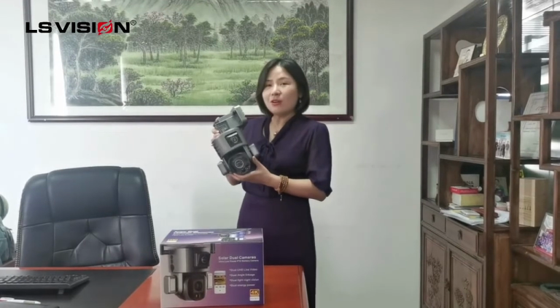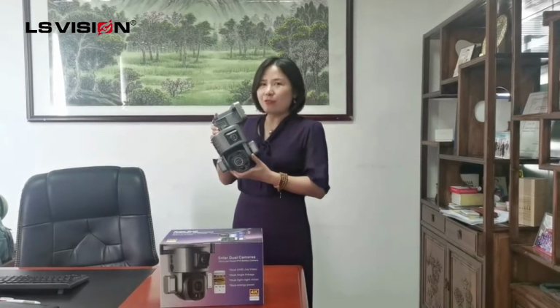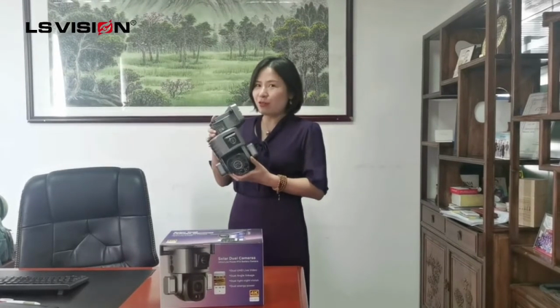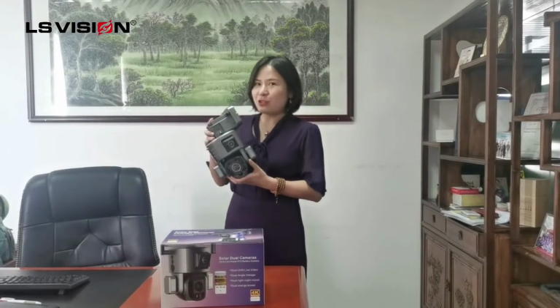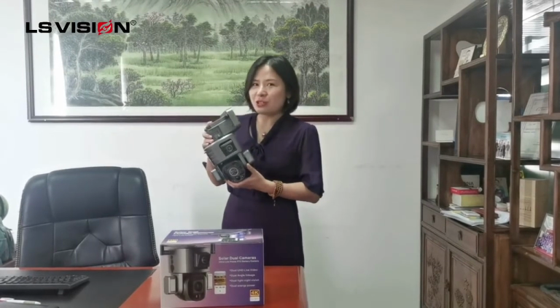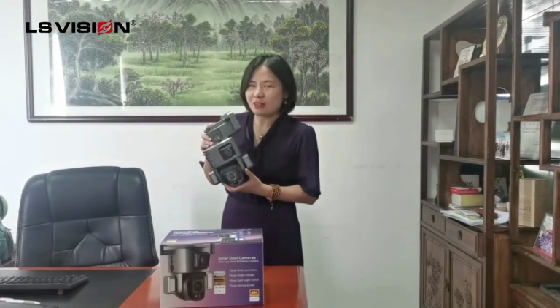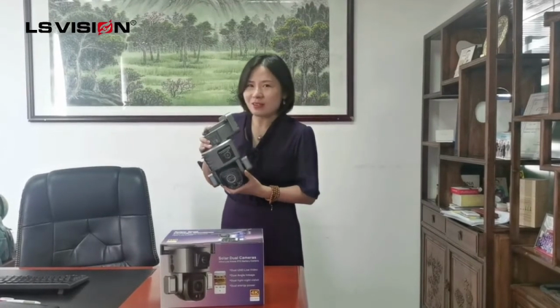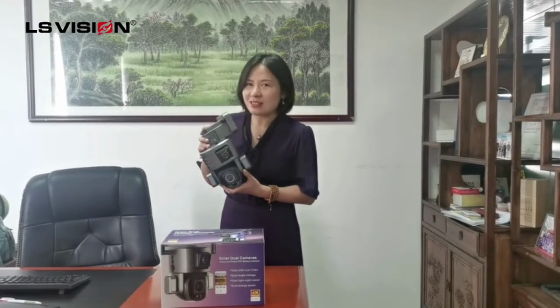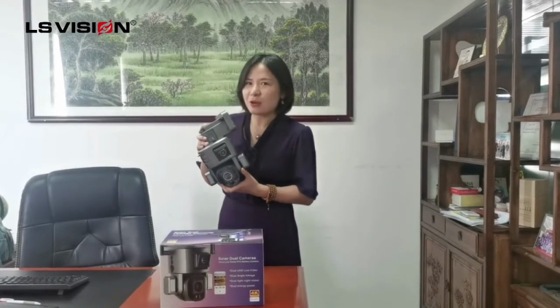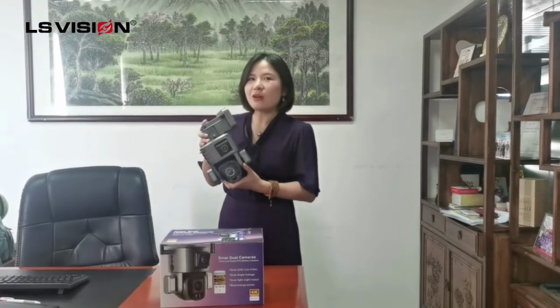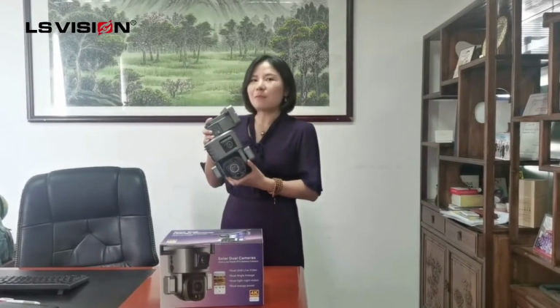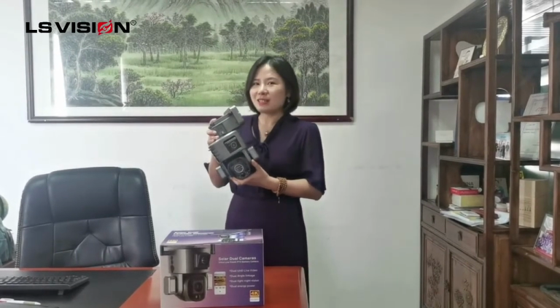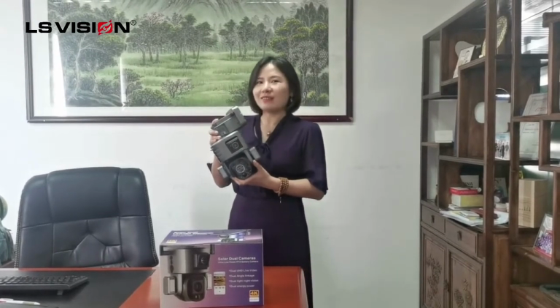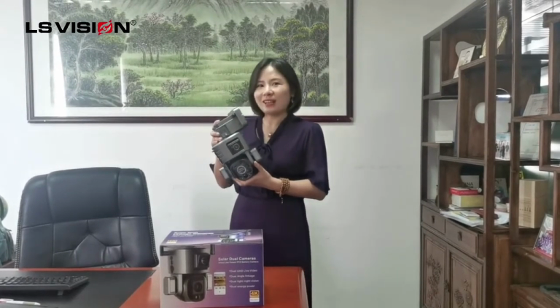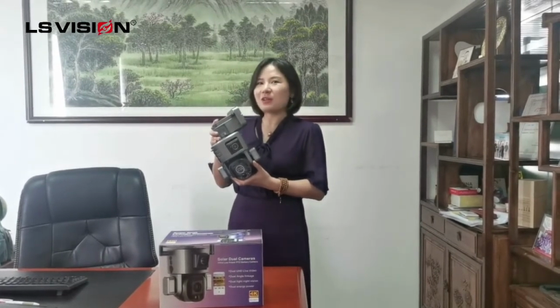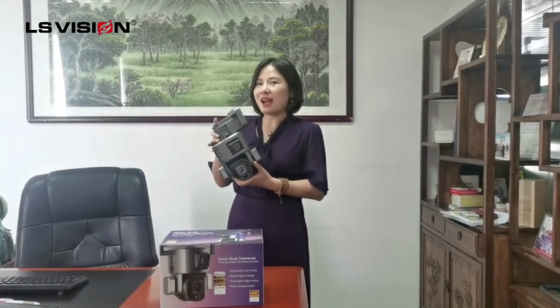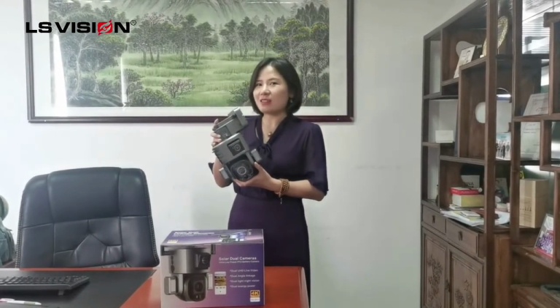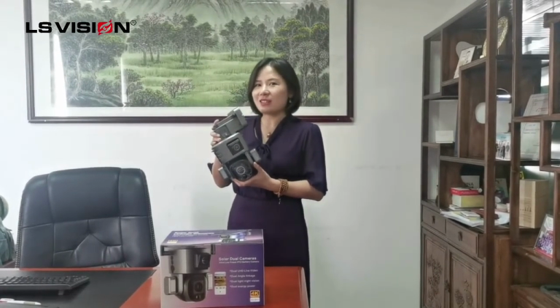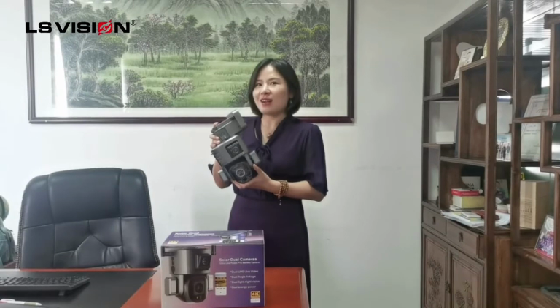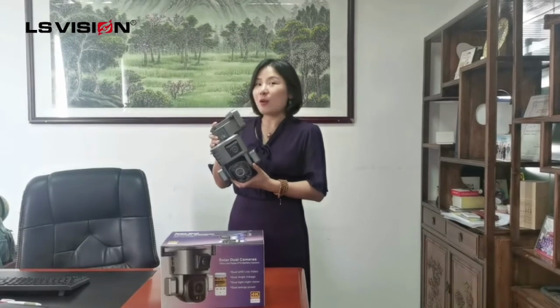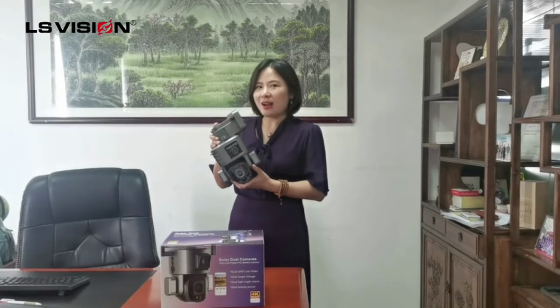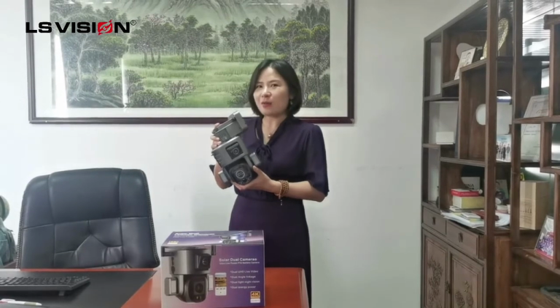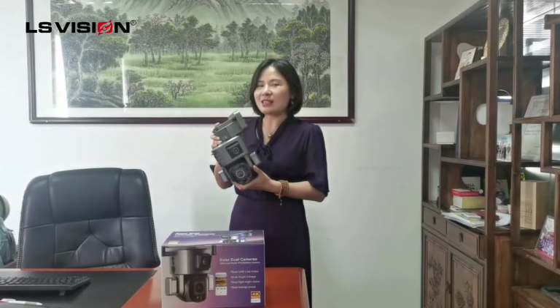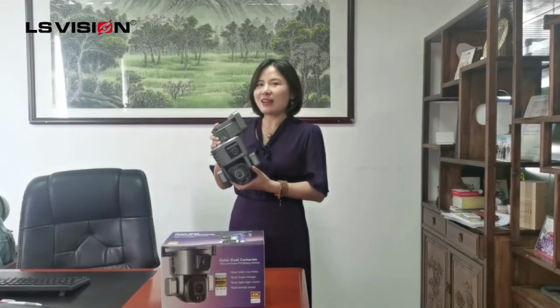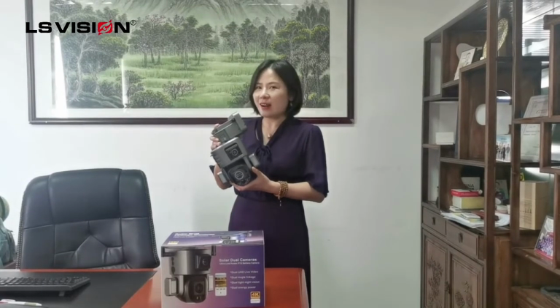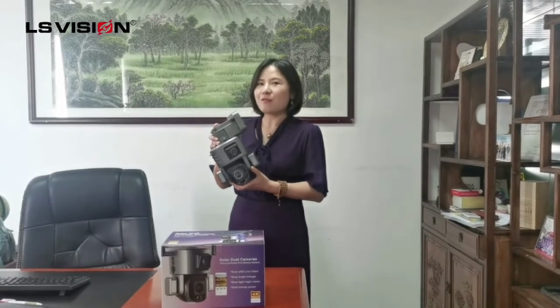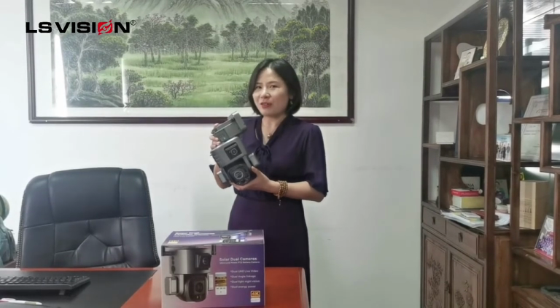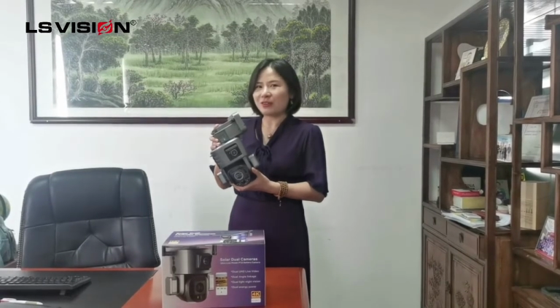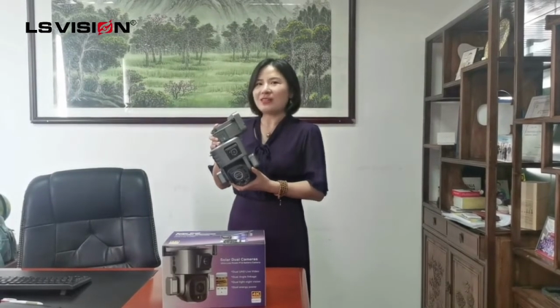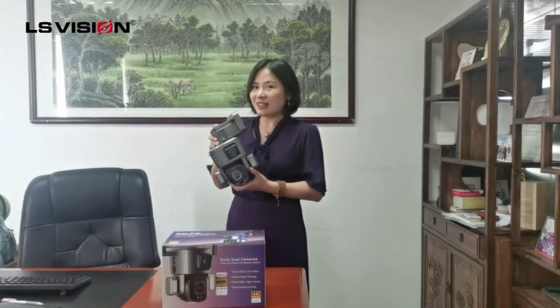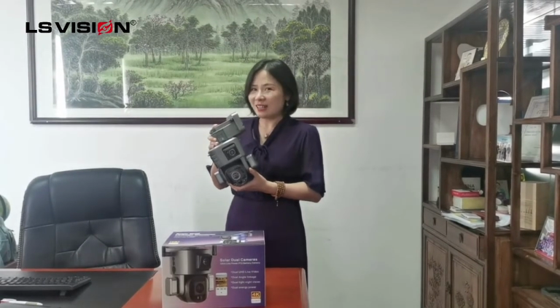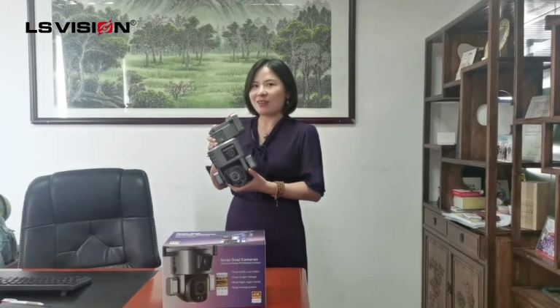So if you are interested in this model, please contact AliceVision. We are always here for you. Thank you.